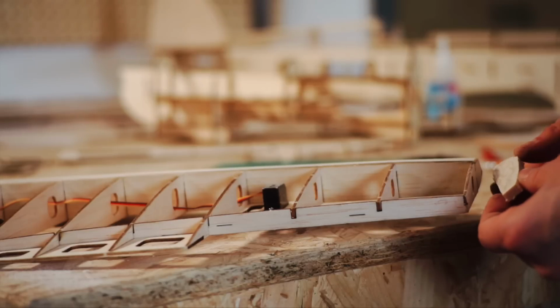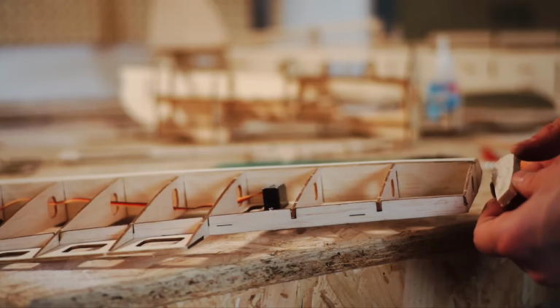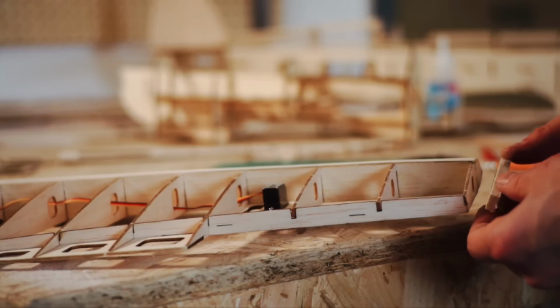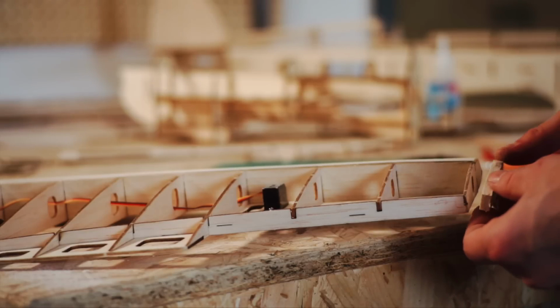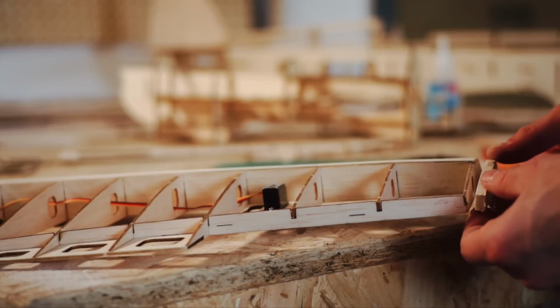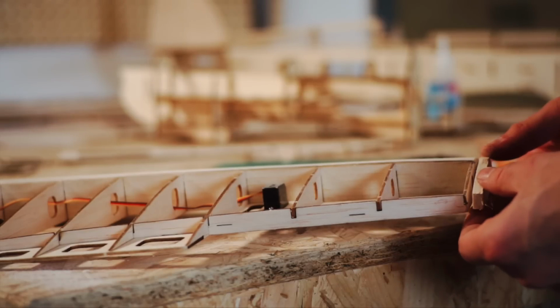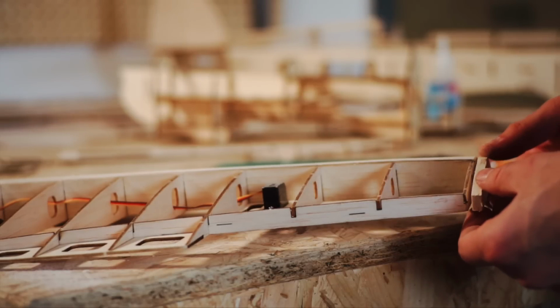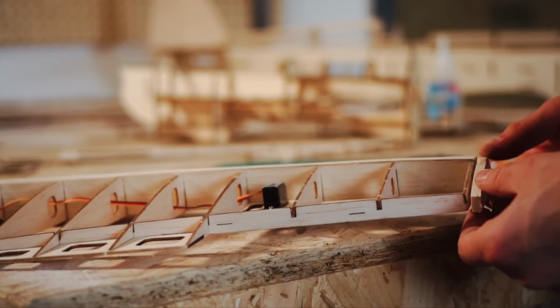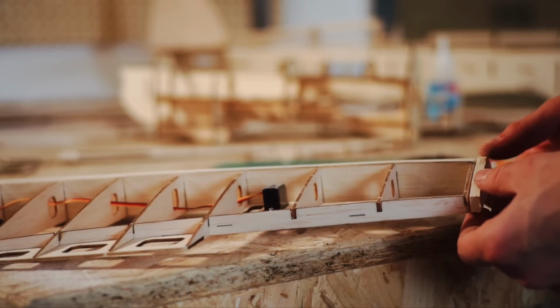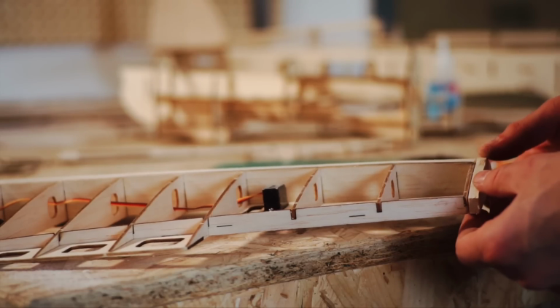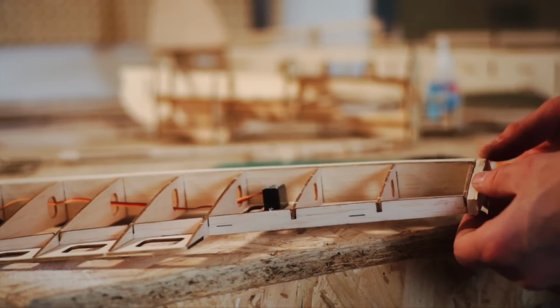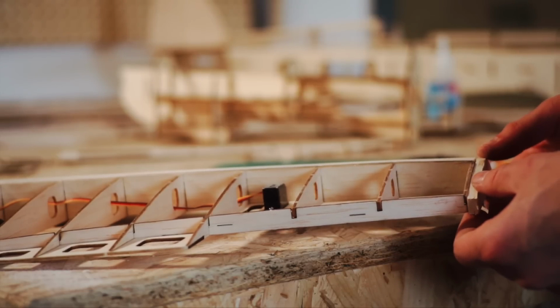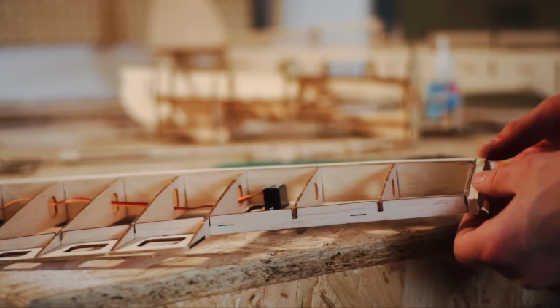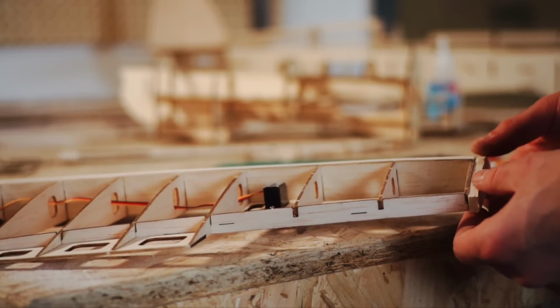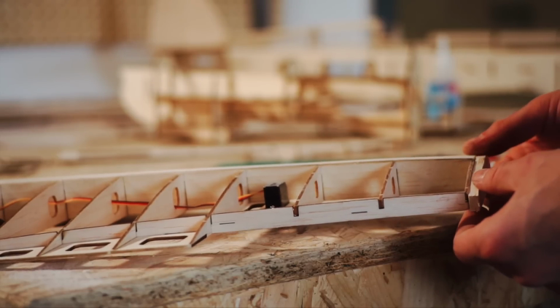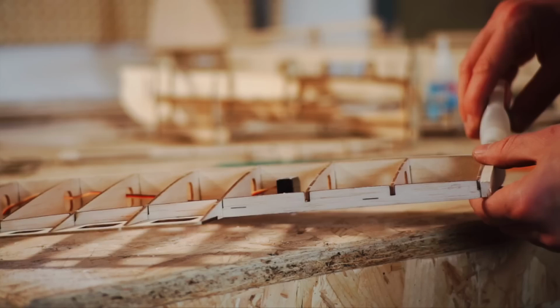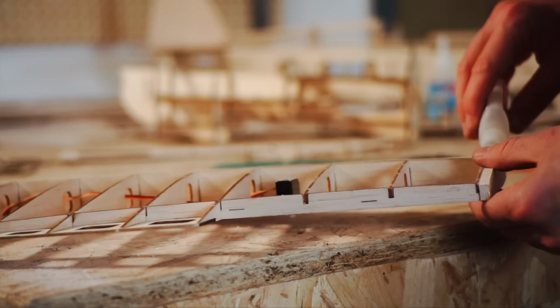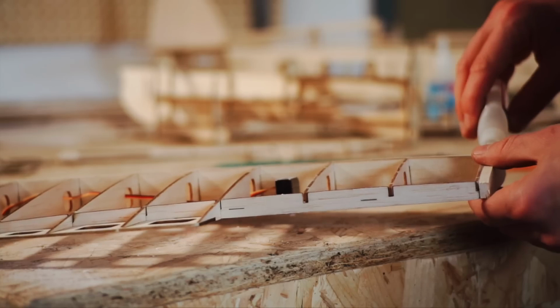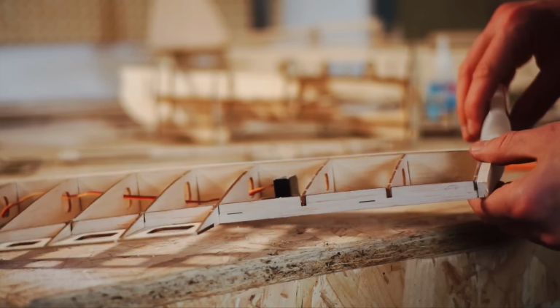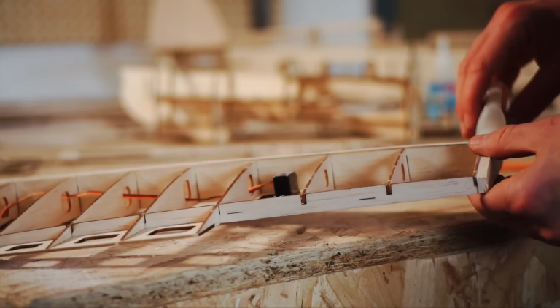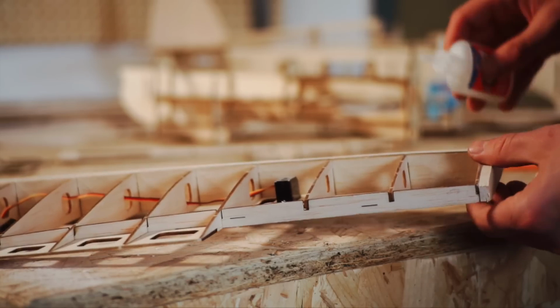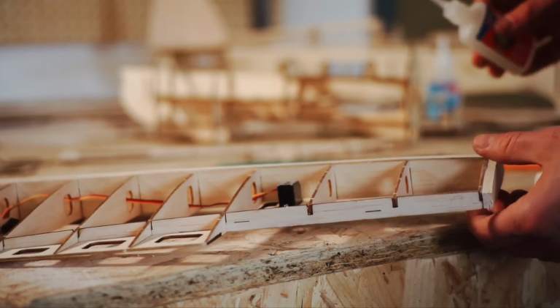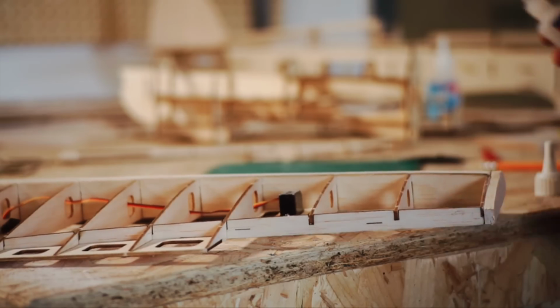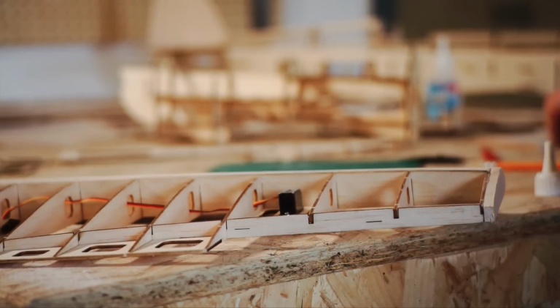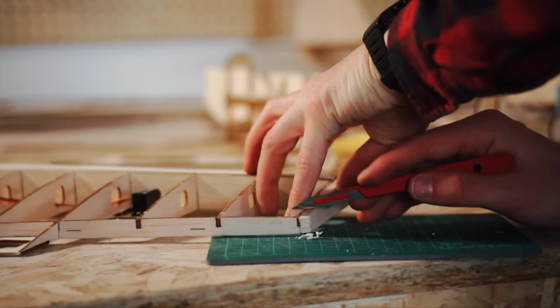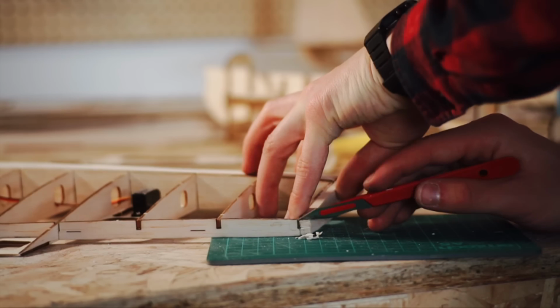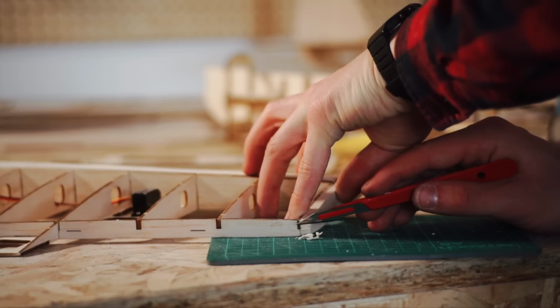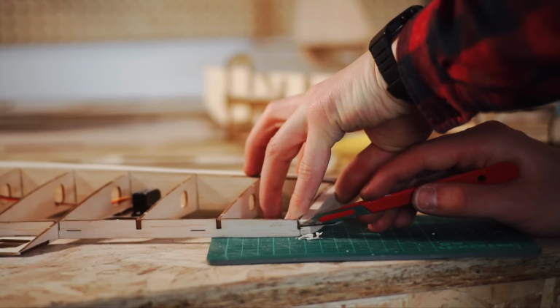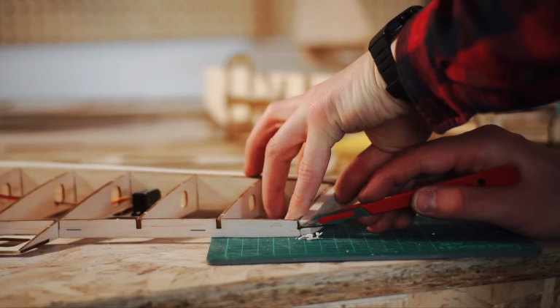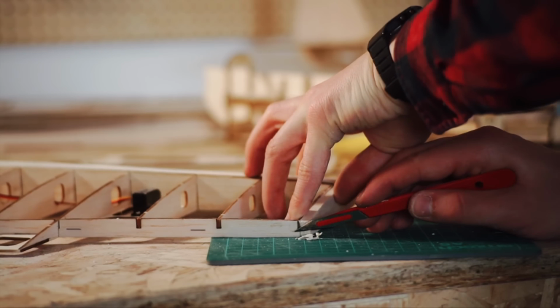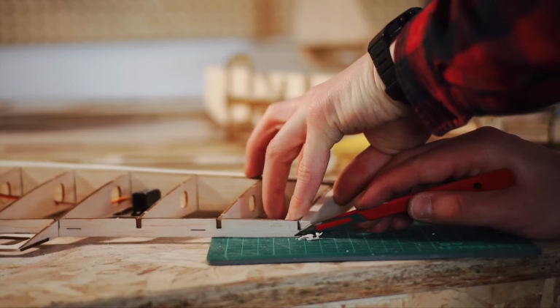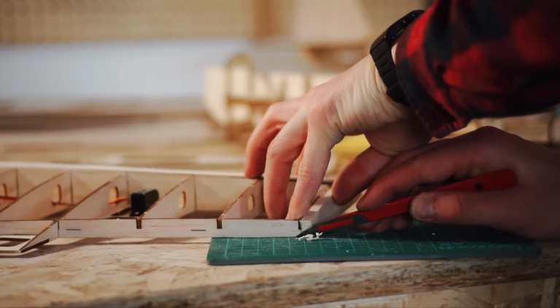As I had previously forgotten to add rounded wing tips, I glued these on before a little more filling and sanding.